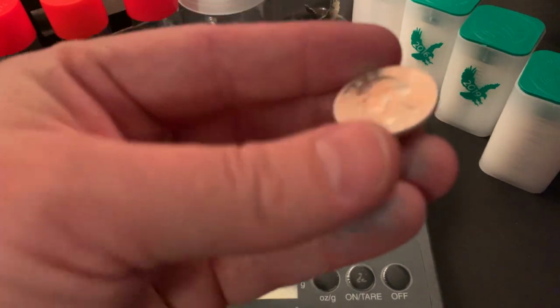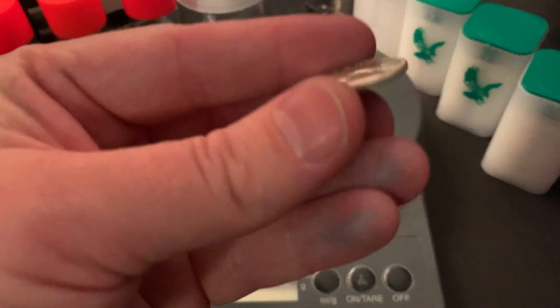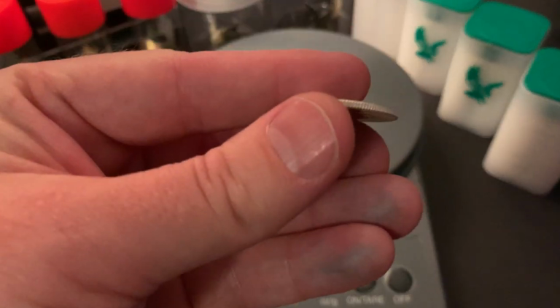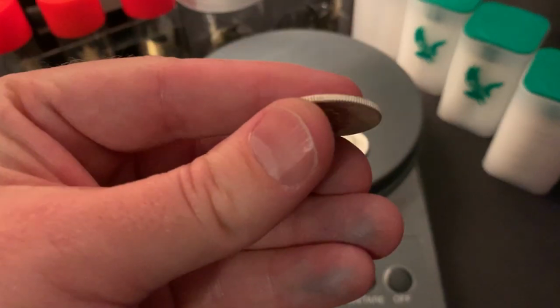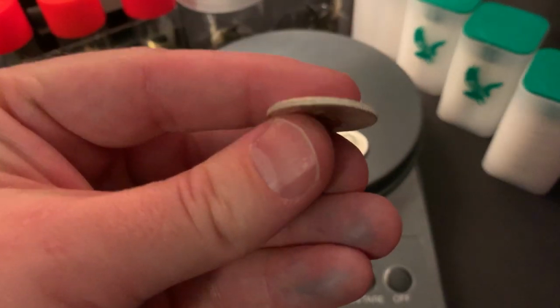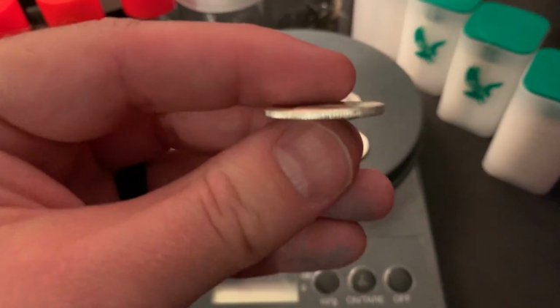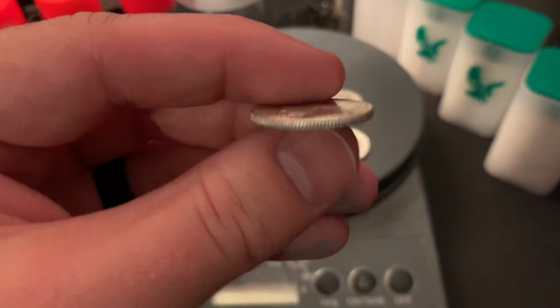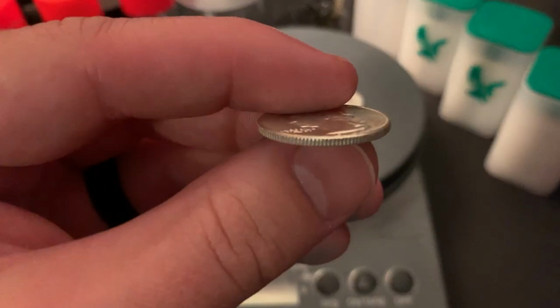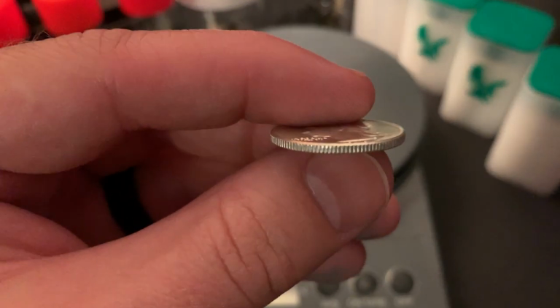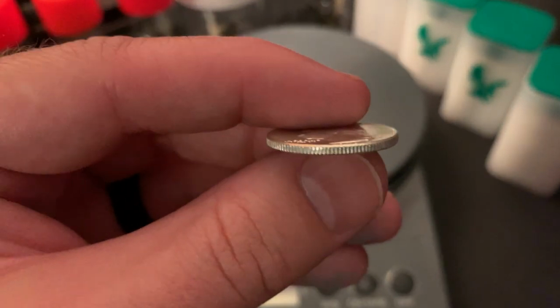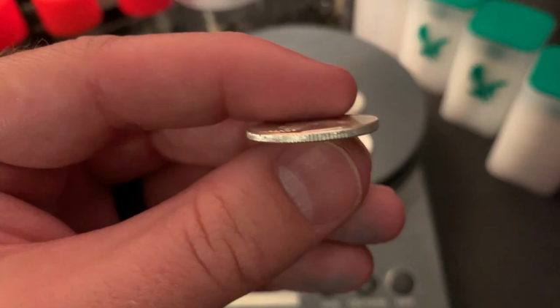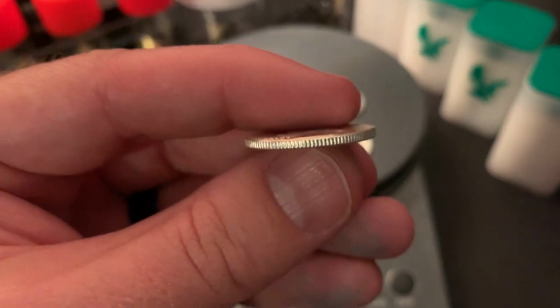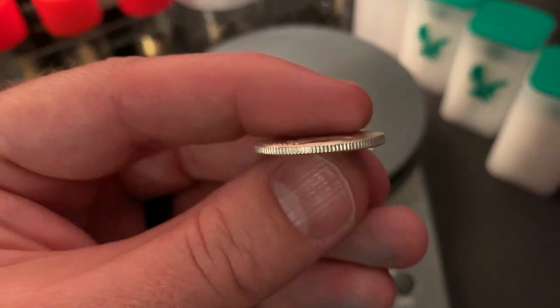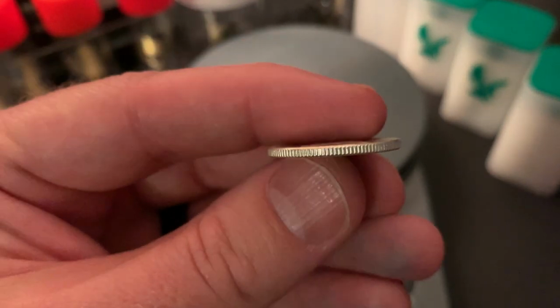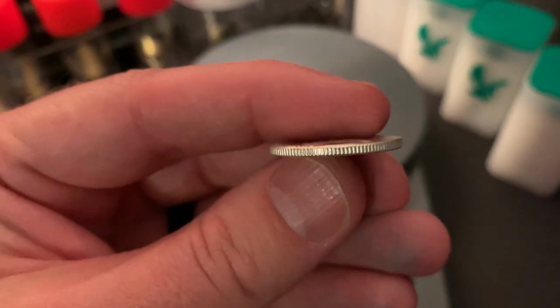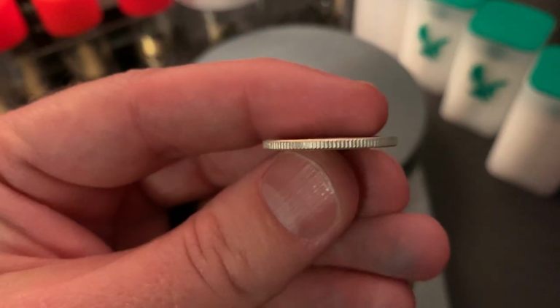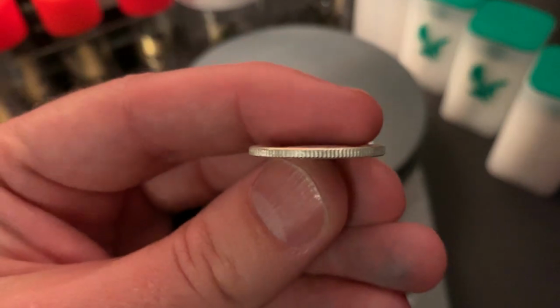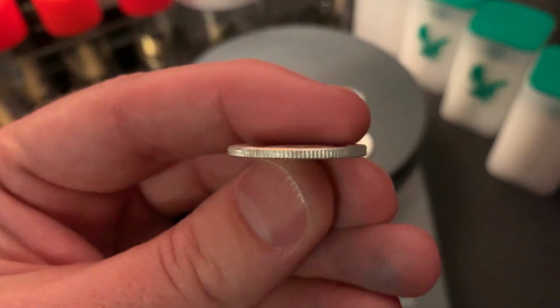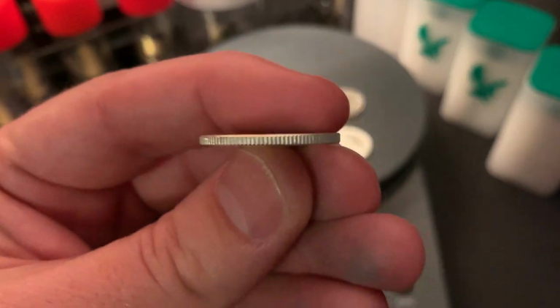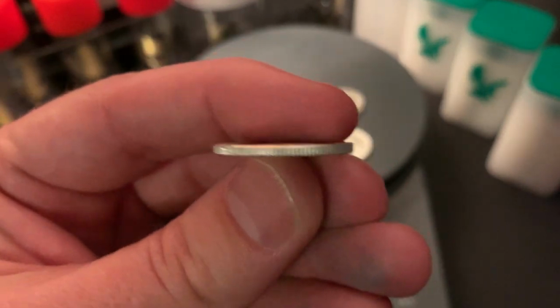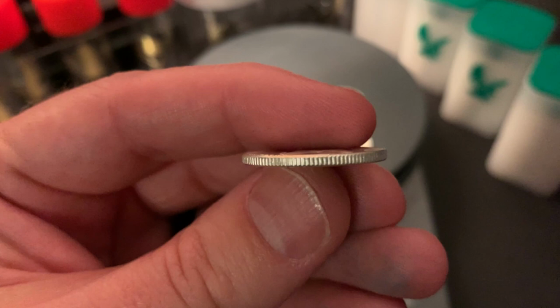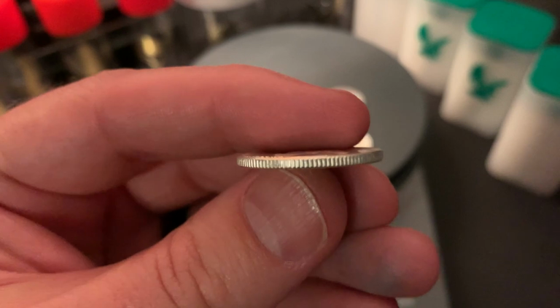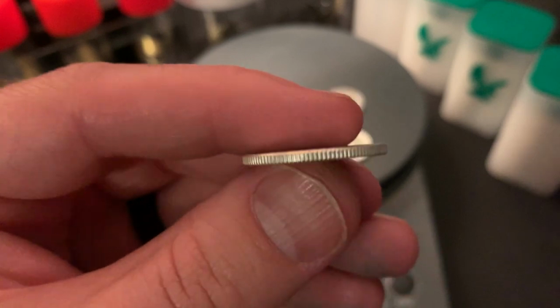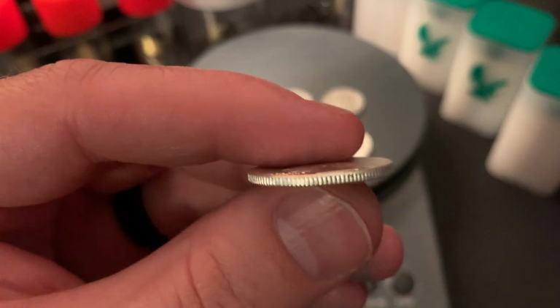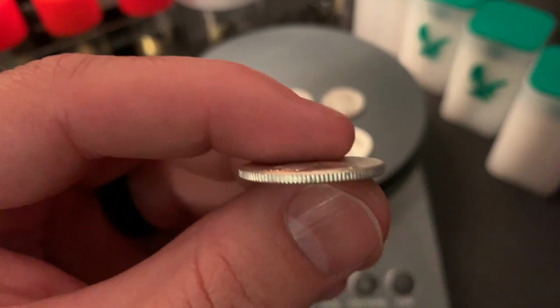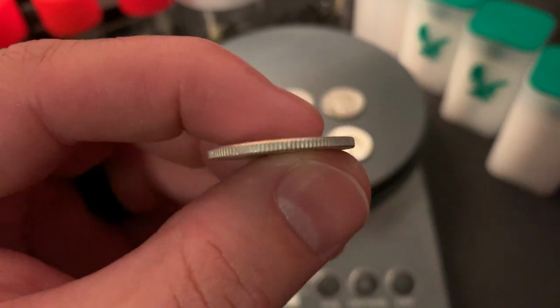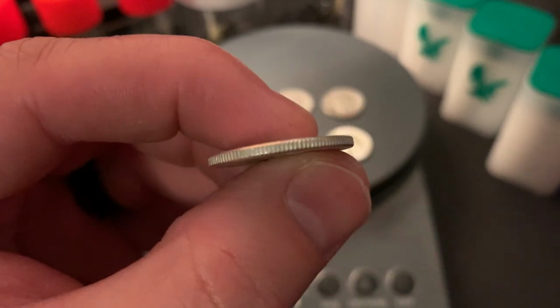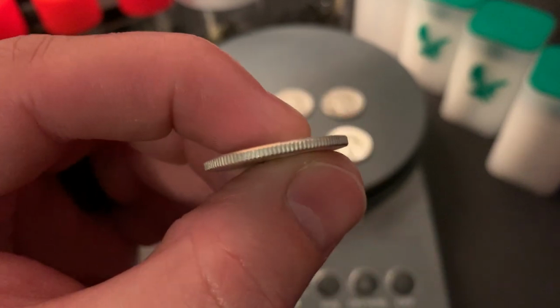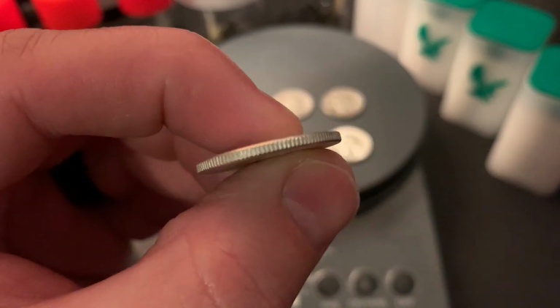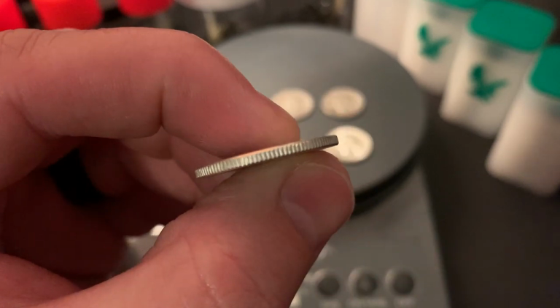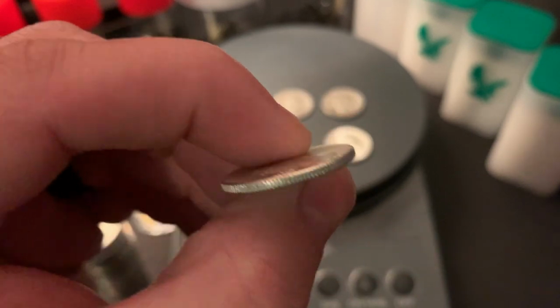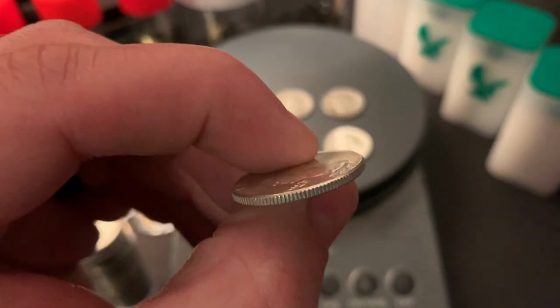You can see with the AU uncirculated coins that it's still got a very nice reeded edge, and they're very clean.